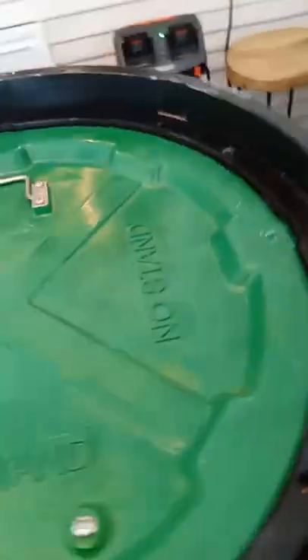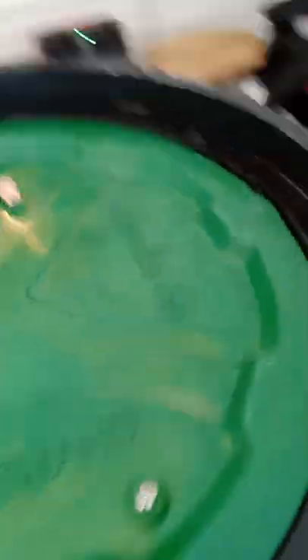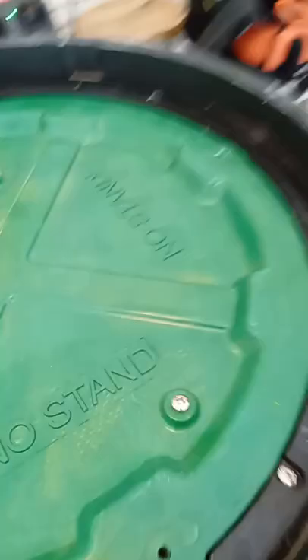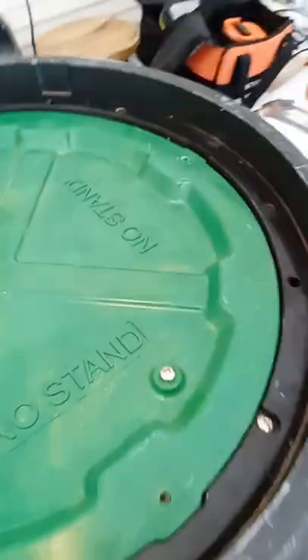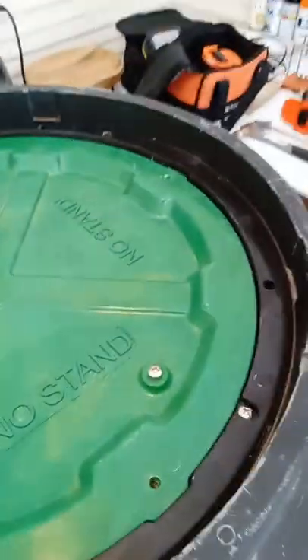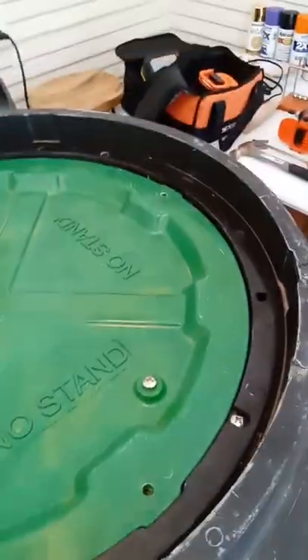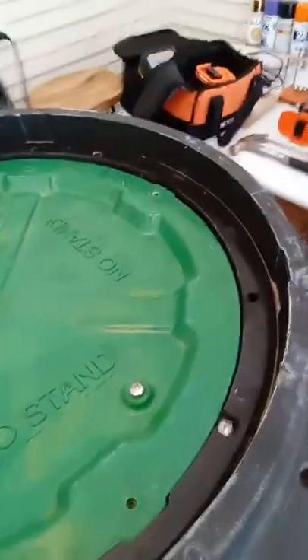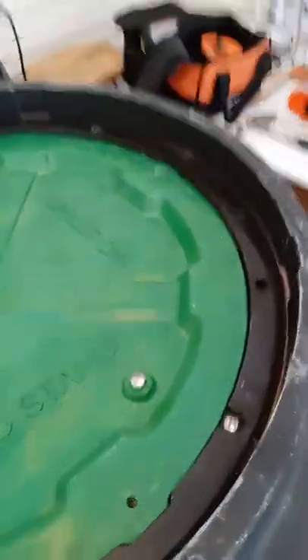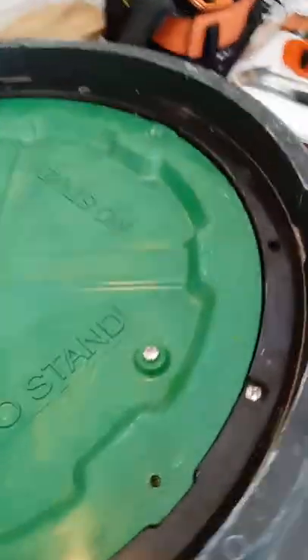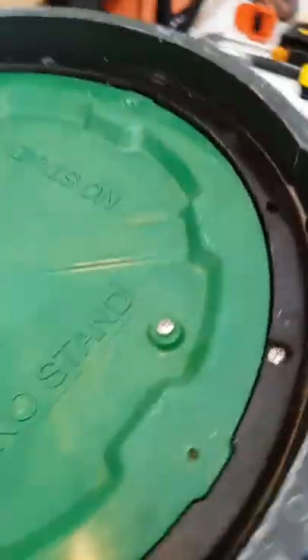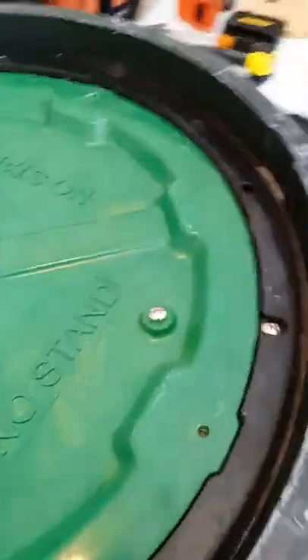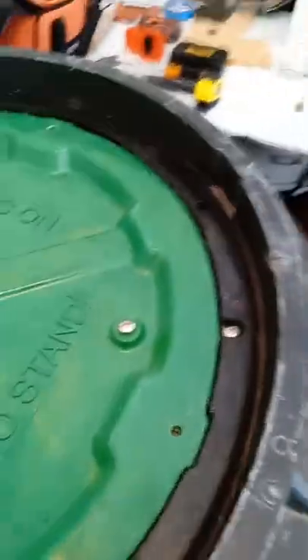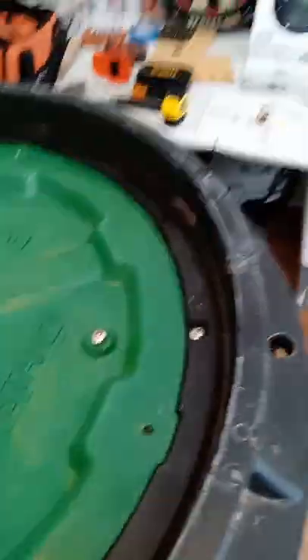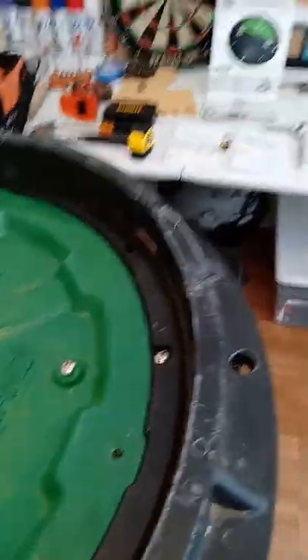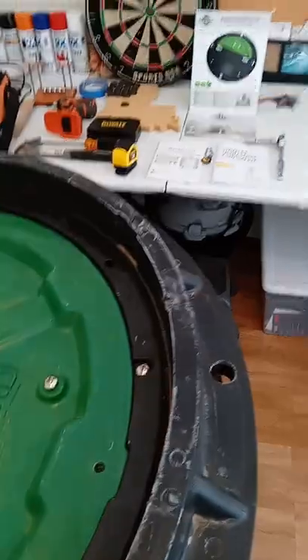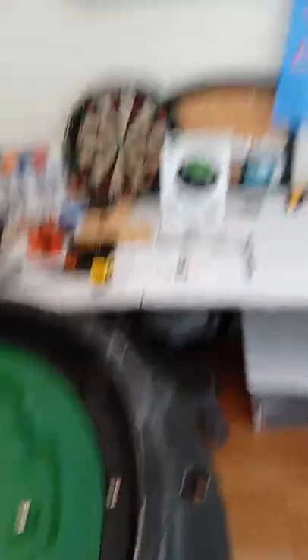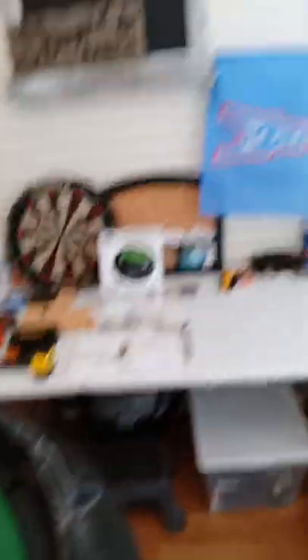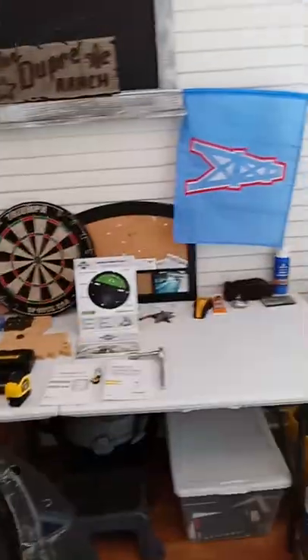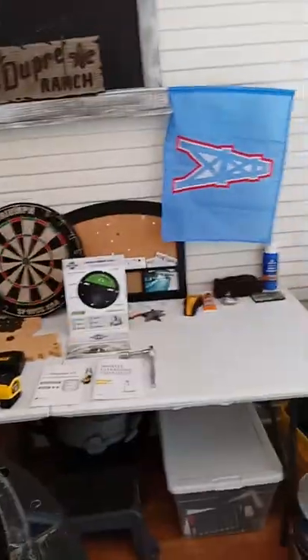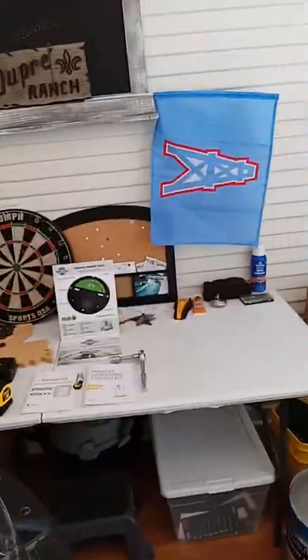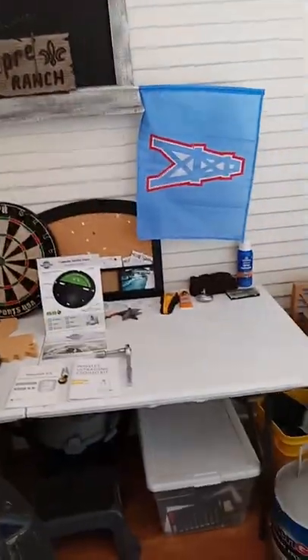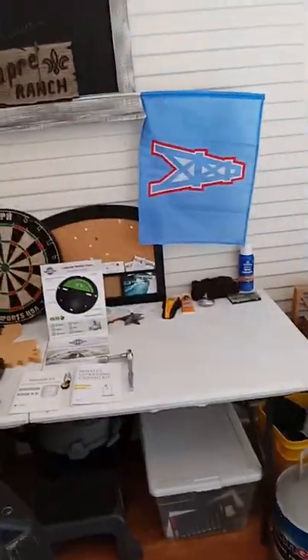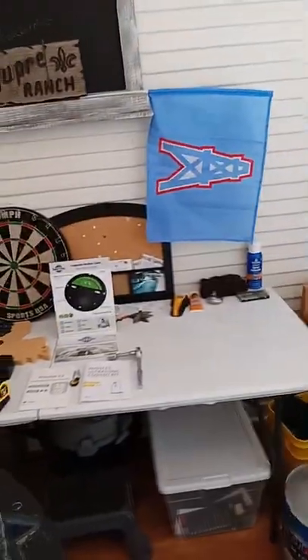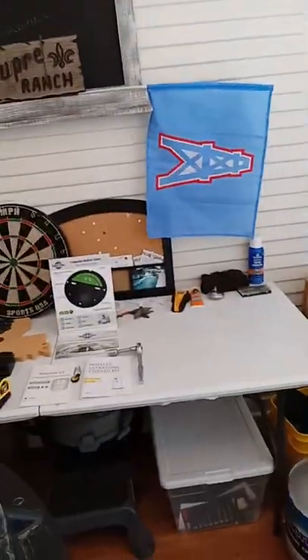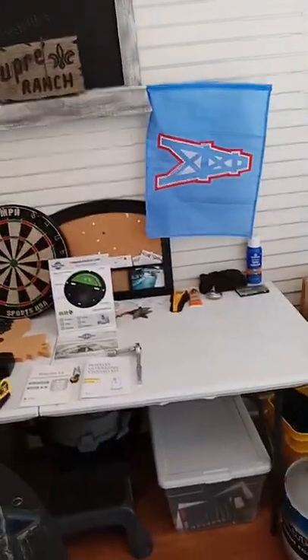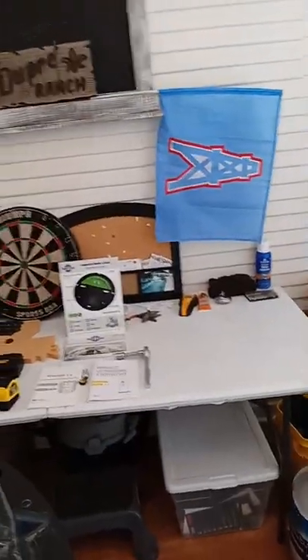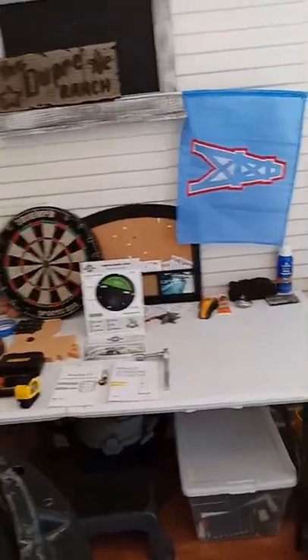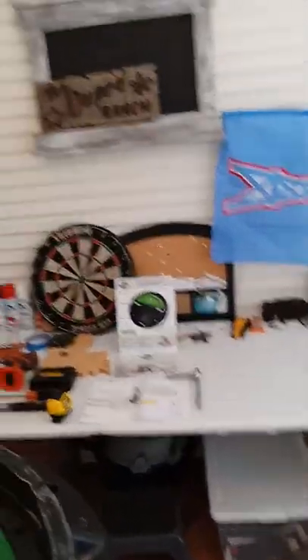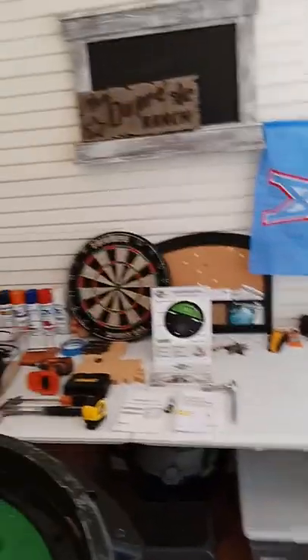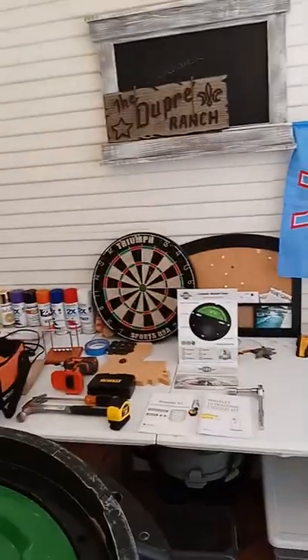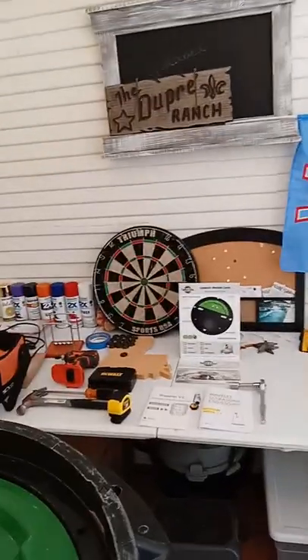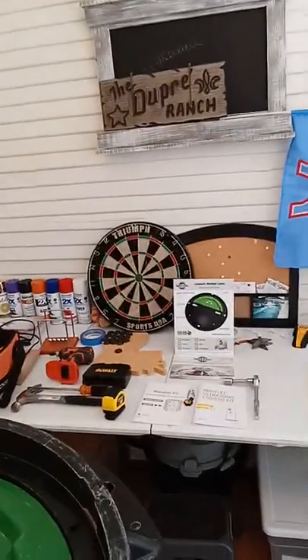We're coming live from the secret headquarters in Houston, Texas. As you can see, I'm an Oilers fan.